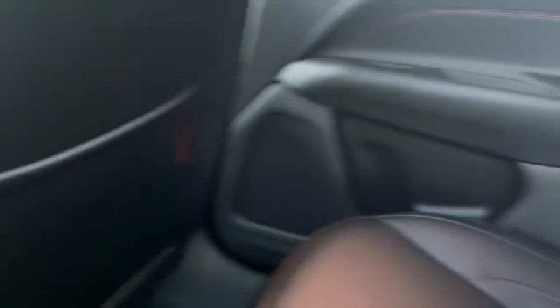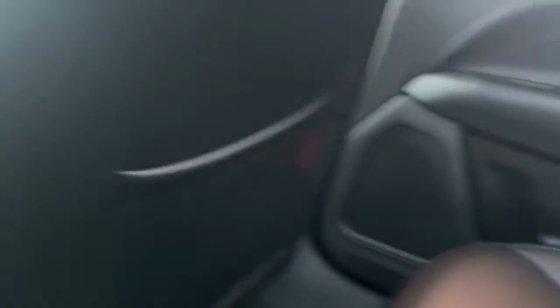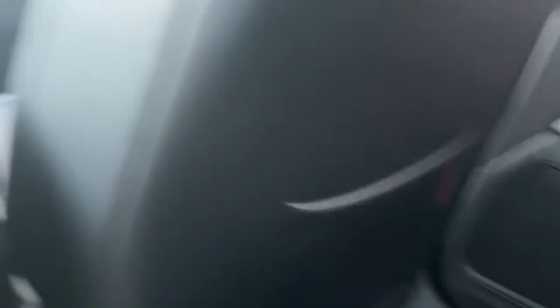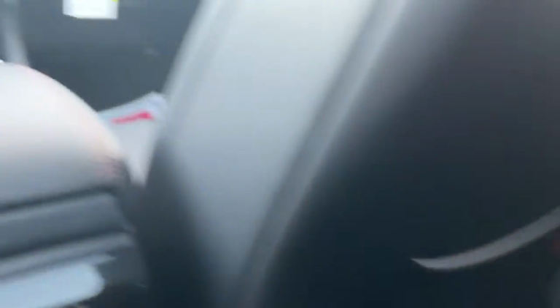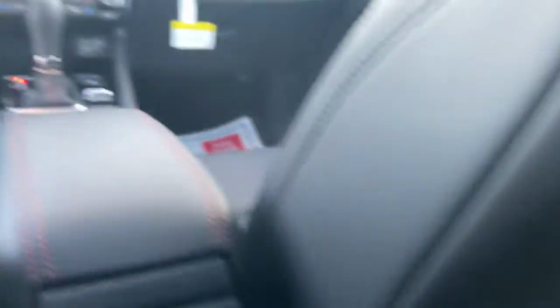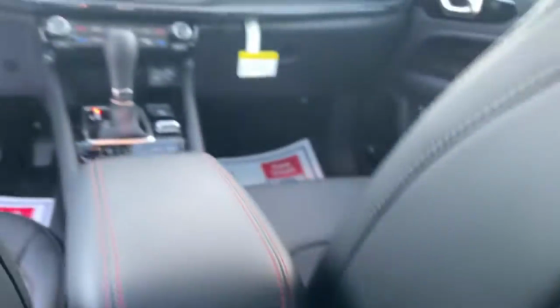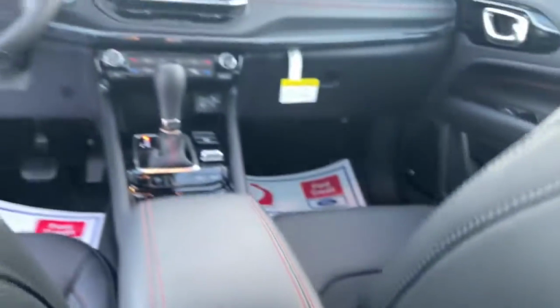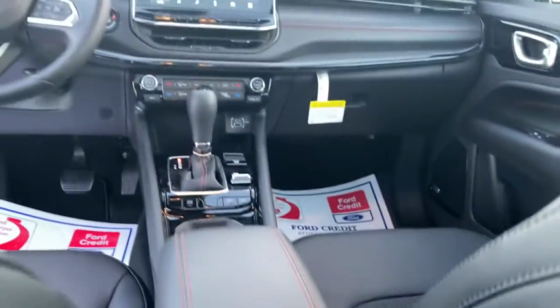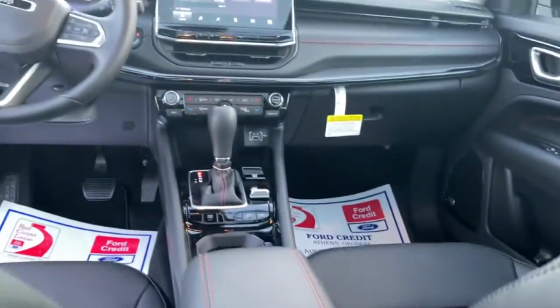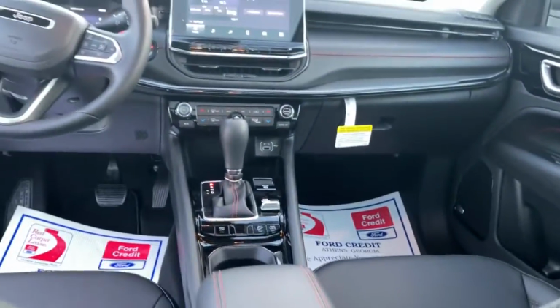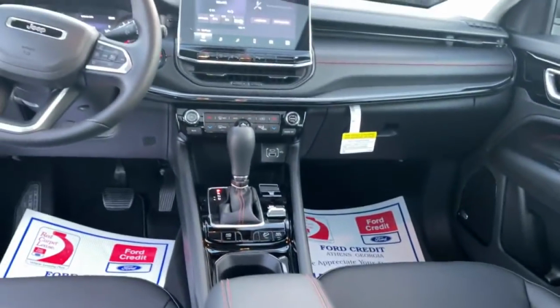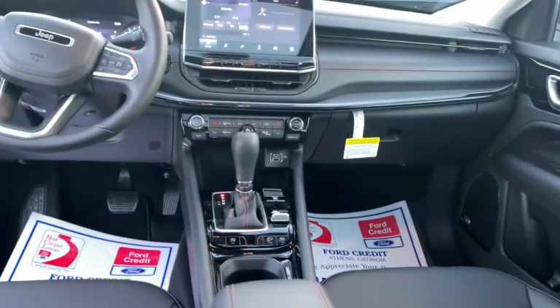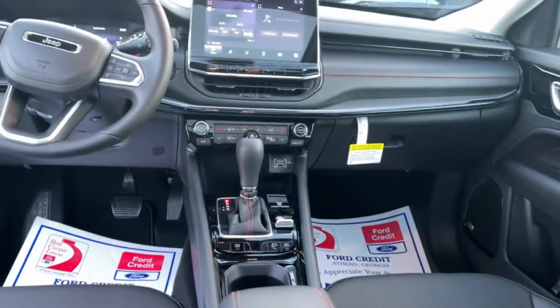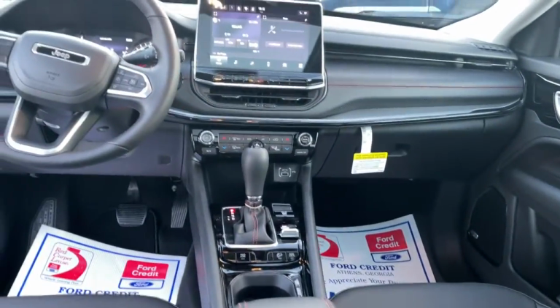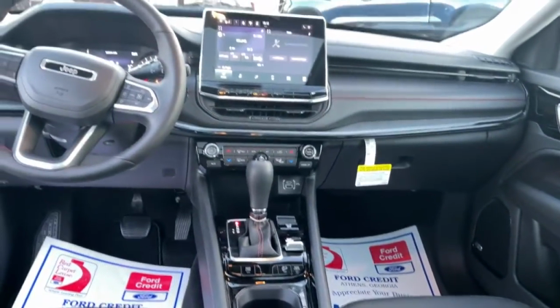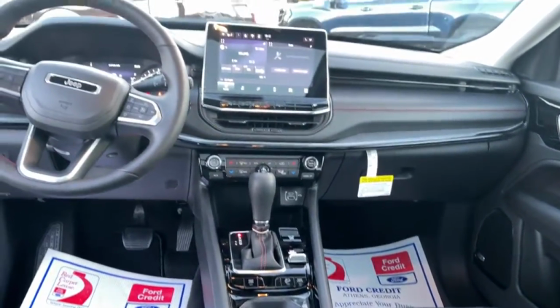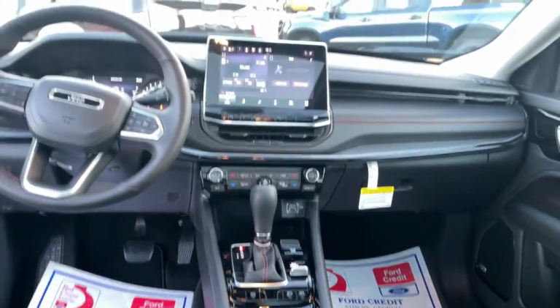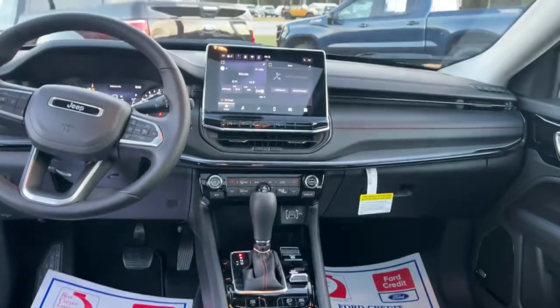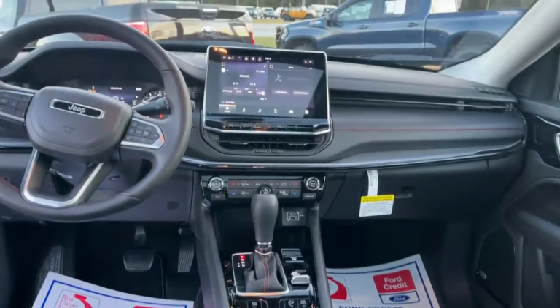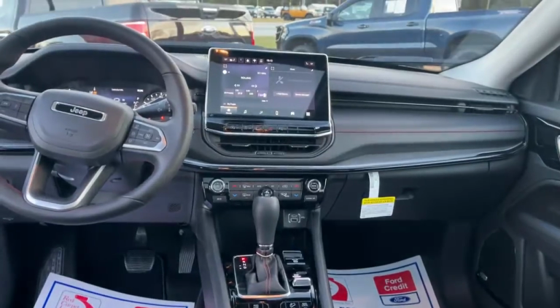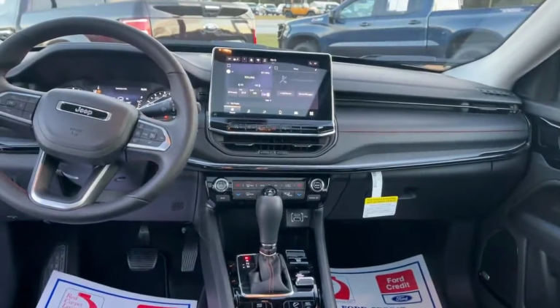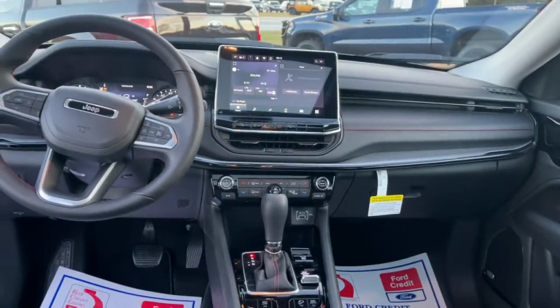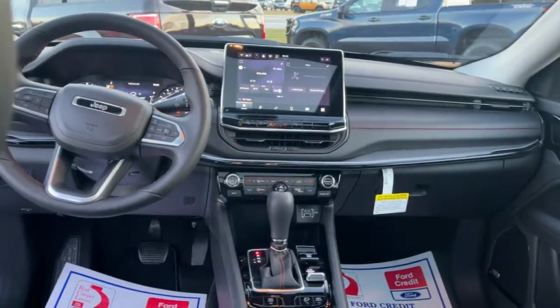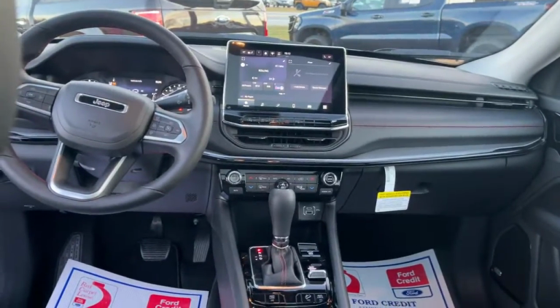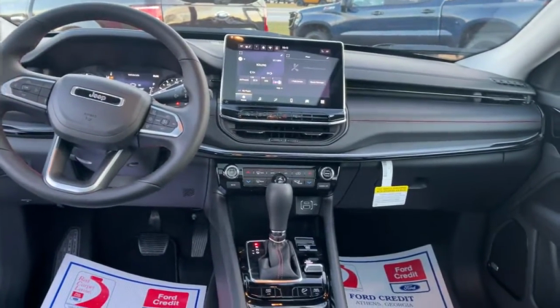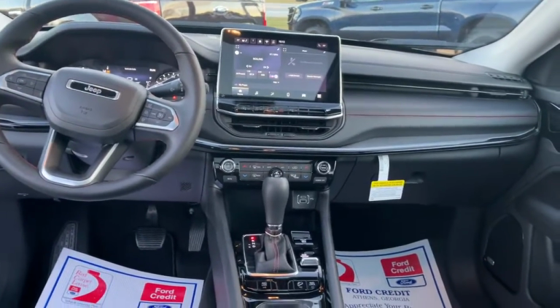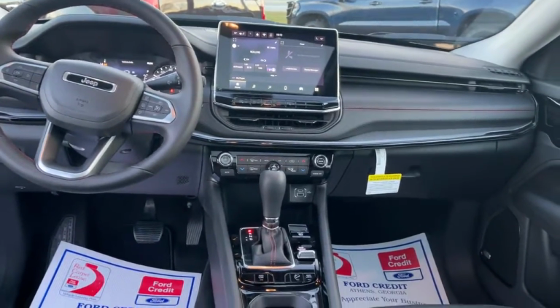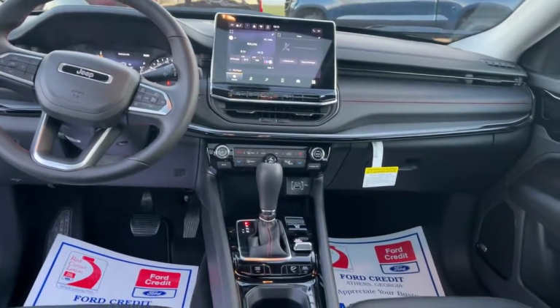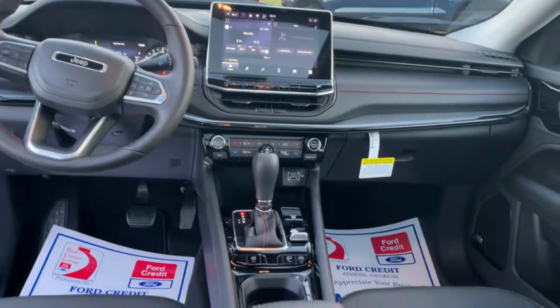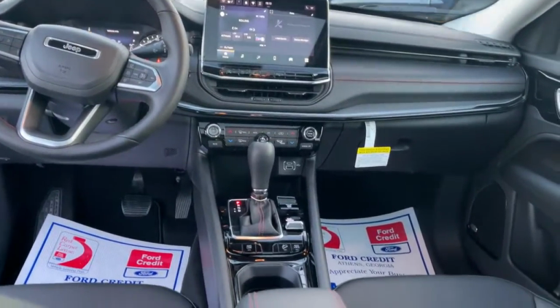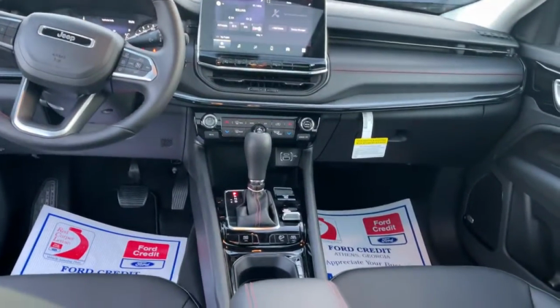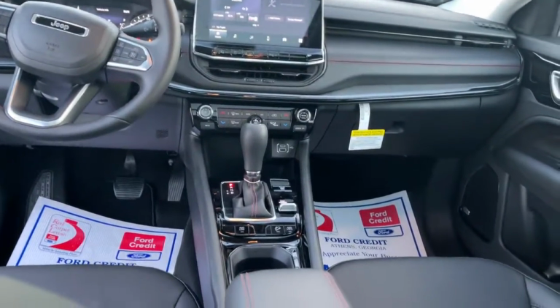Feel safe and secure when you explore your world in the Compass. Take a test drive today.